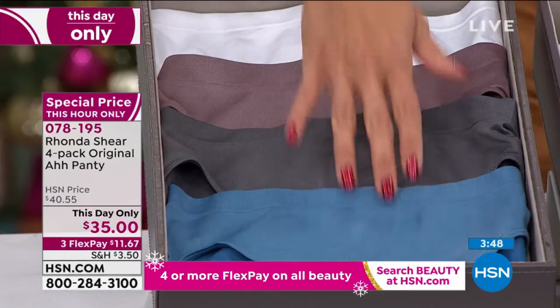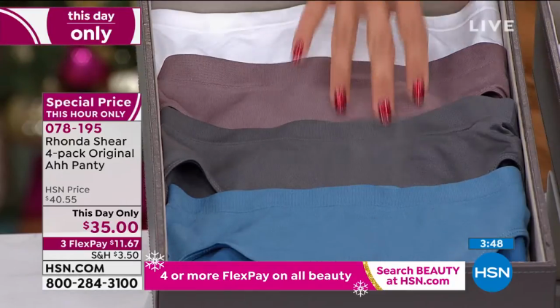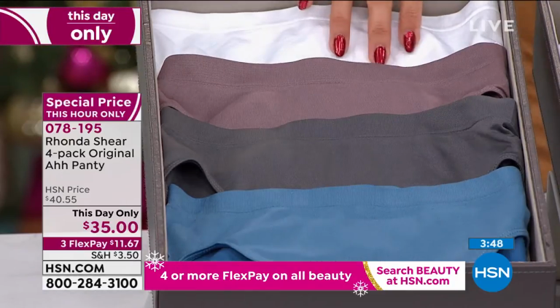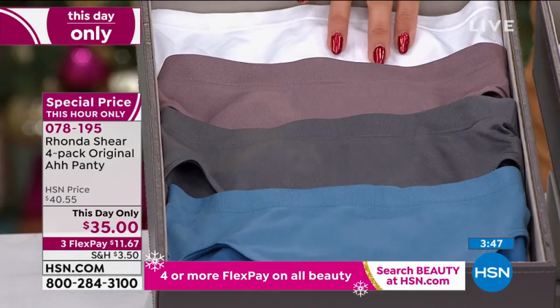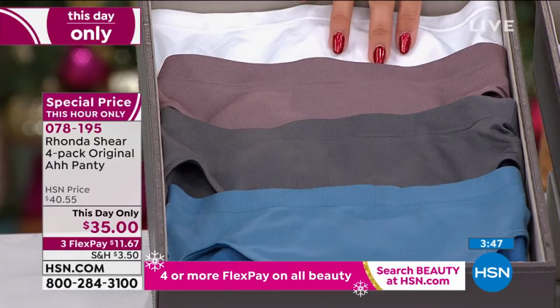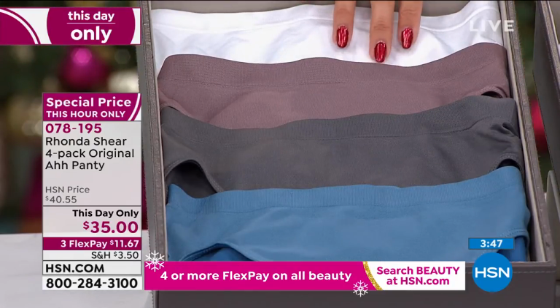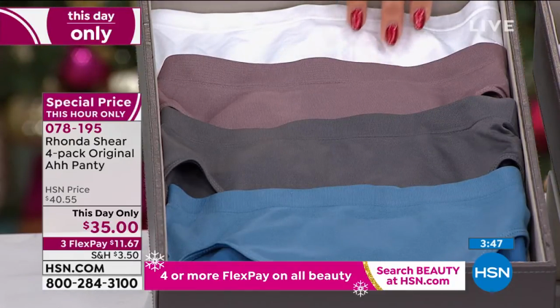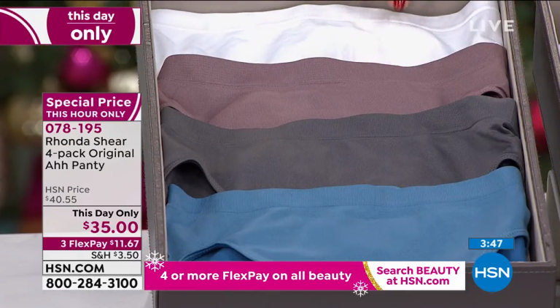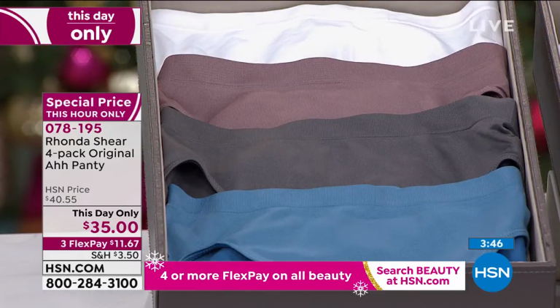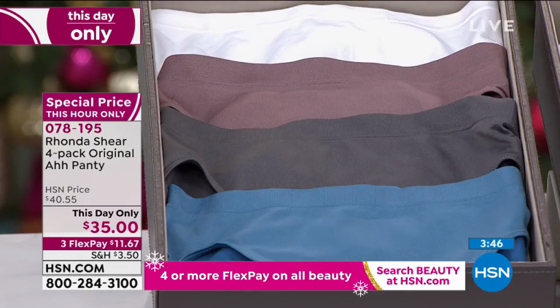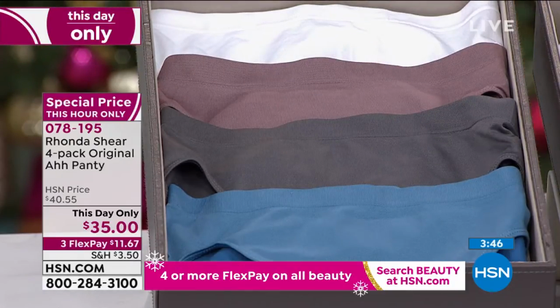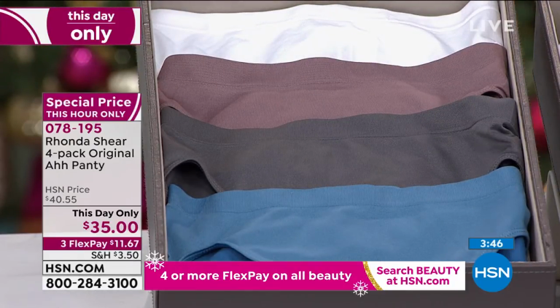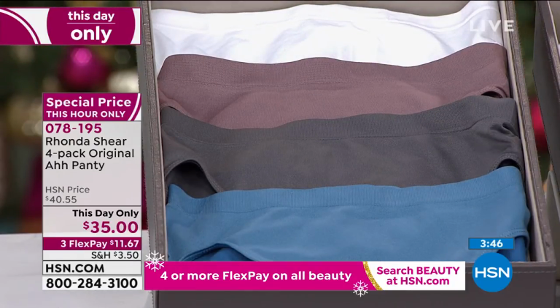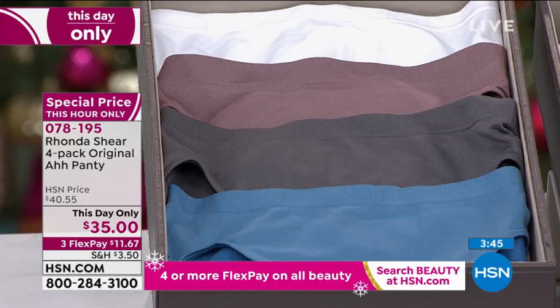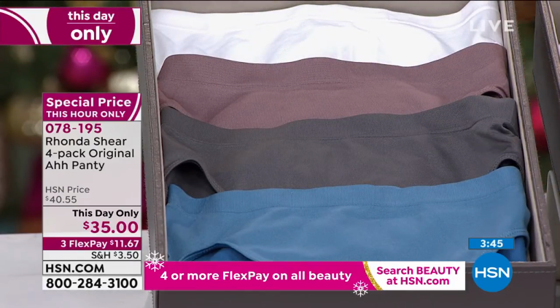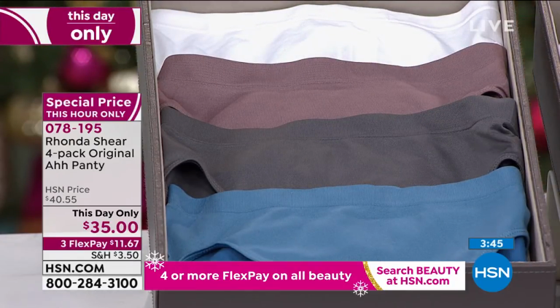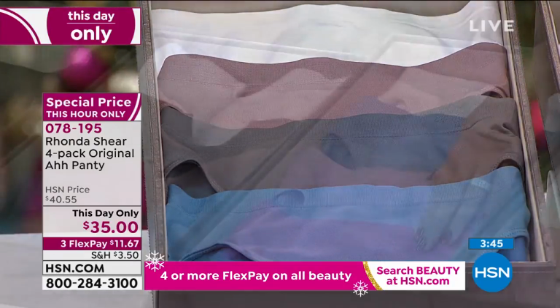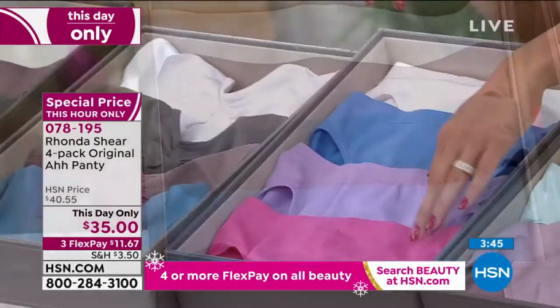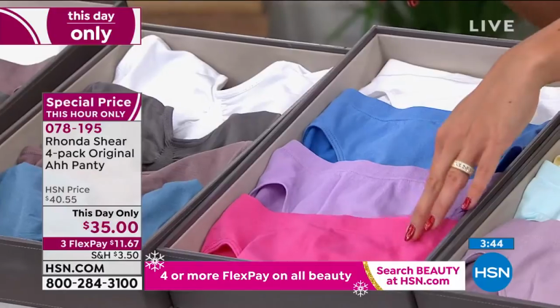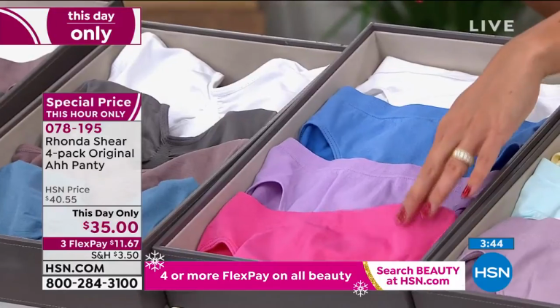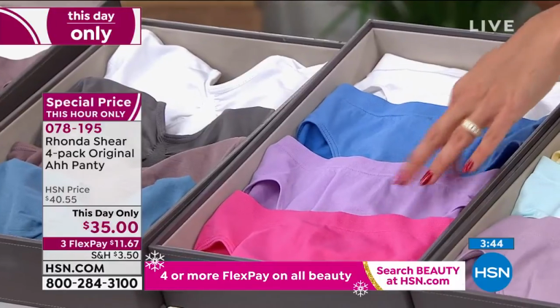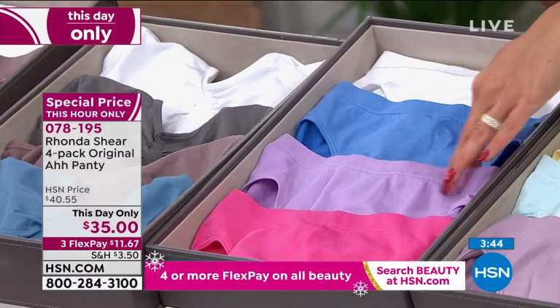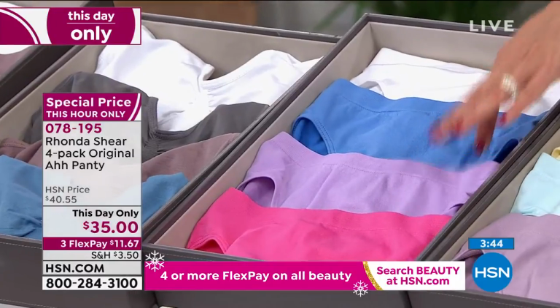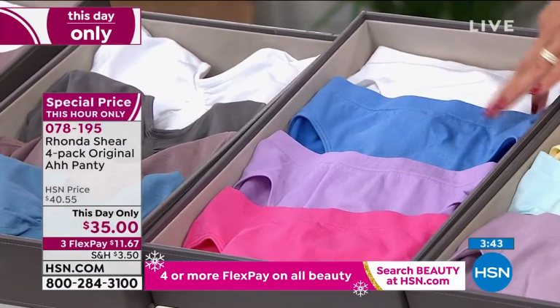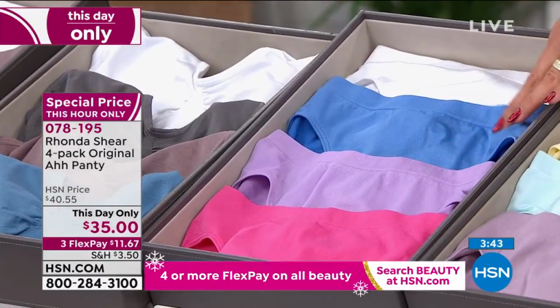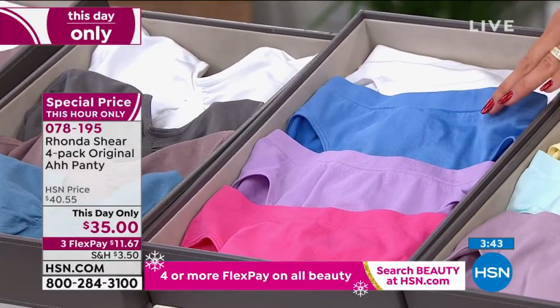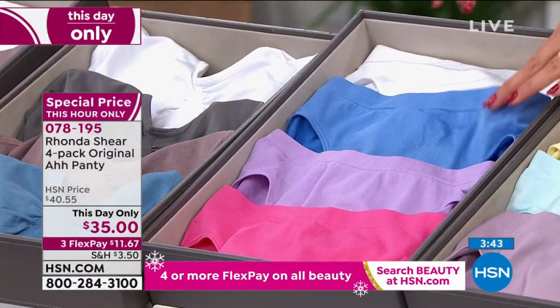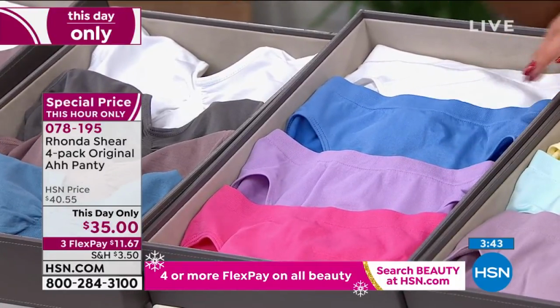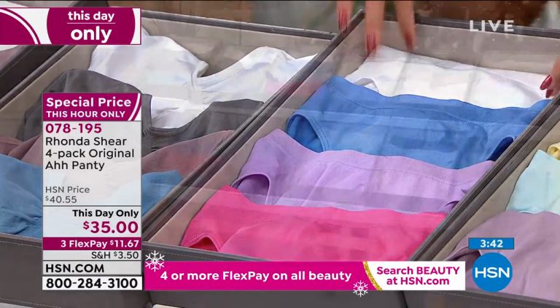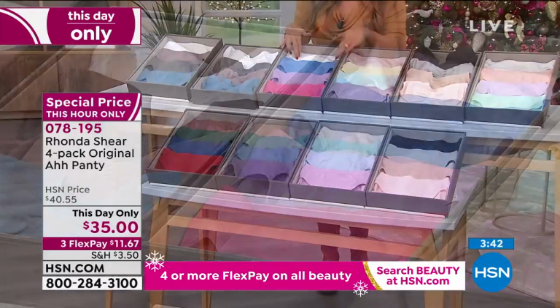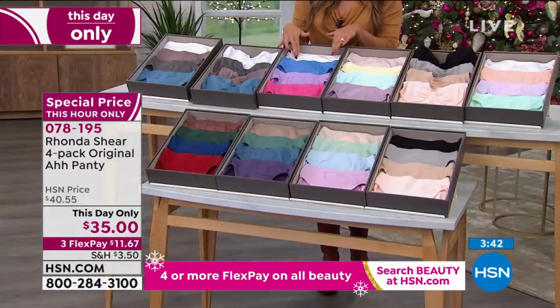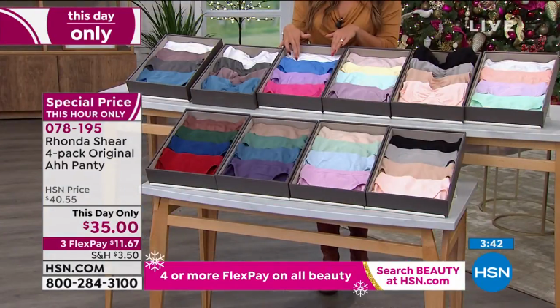Here are your dusties. We have them here in the brights, so you get the hot pink, the purple, the blue, and the white.